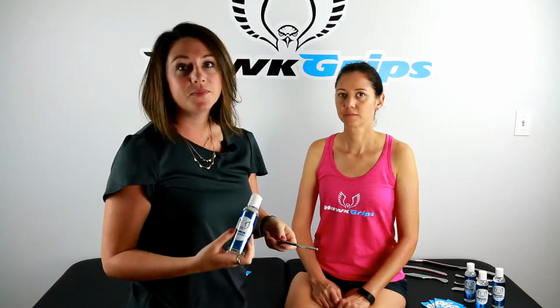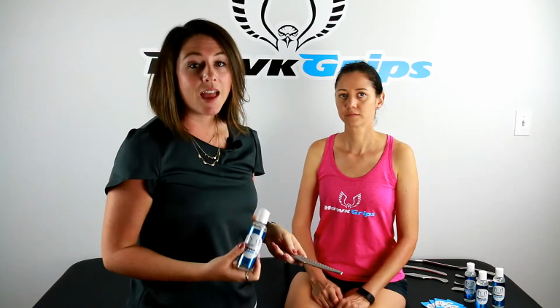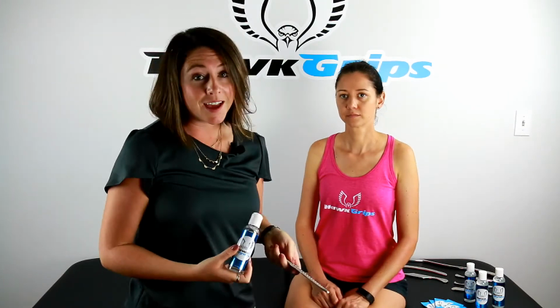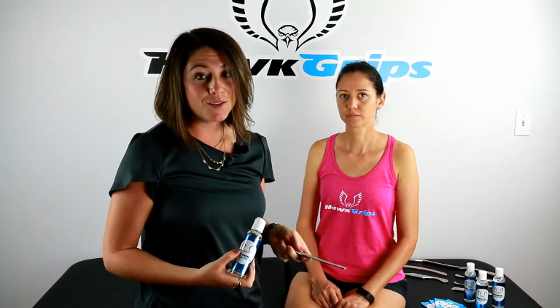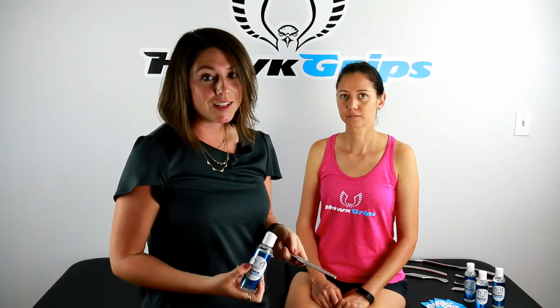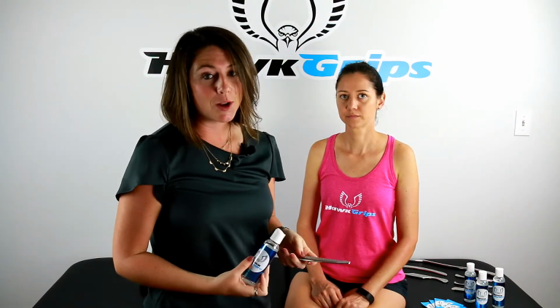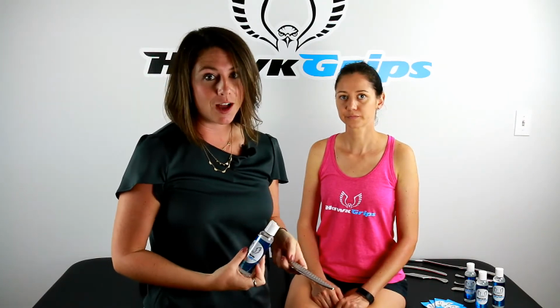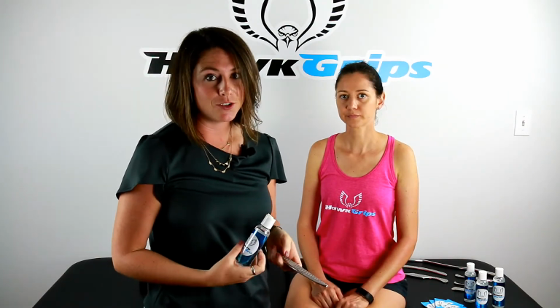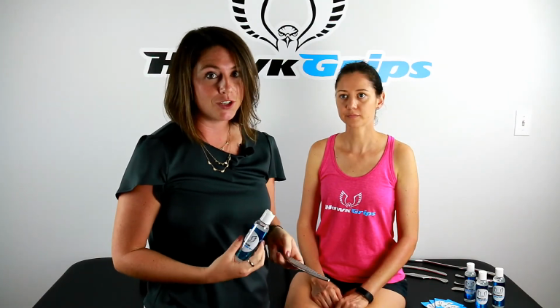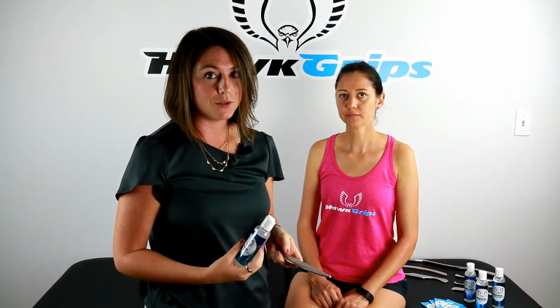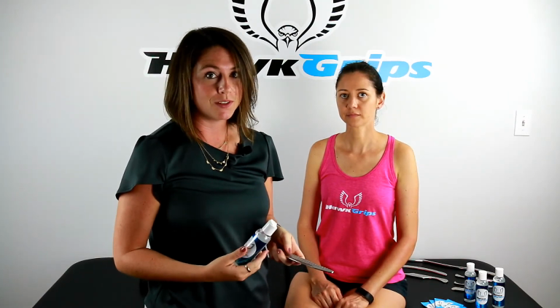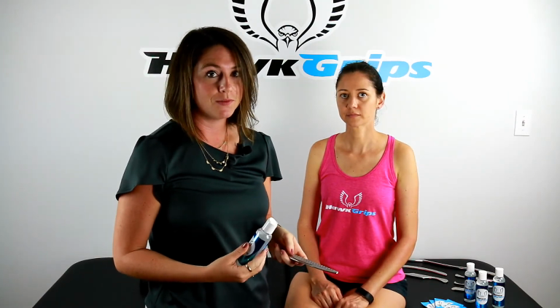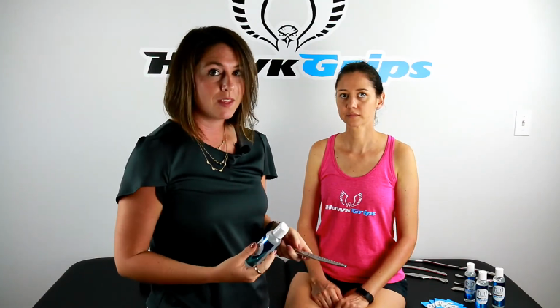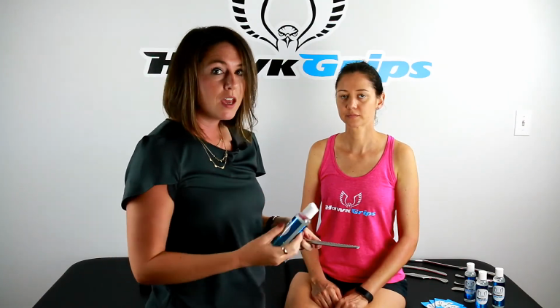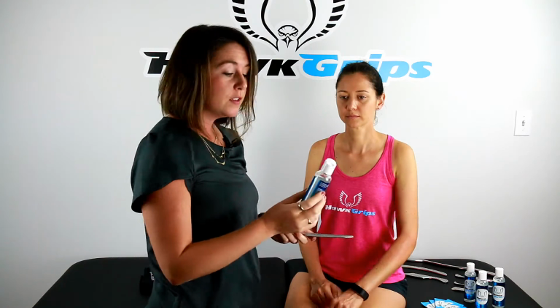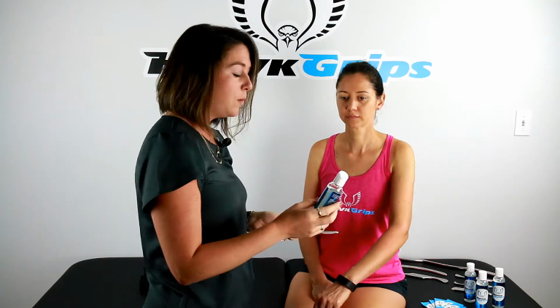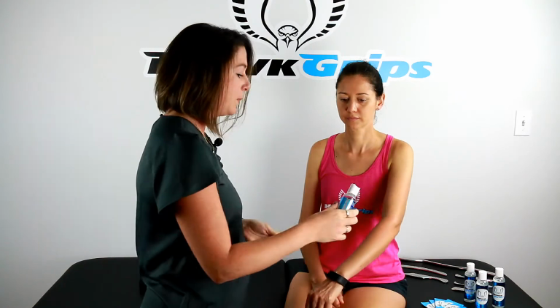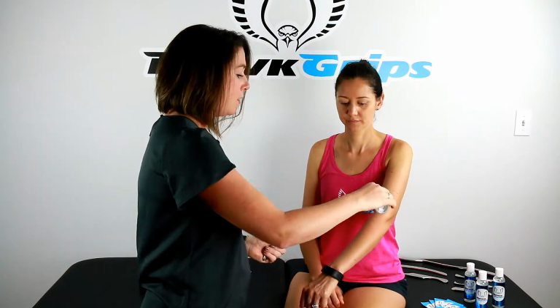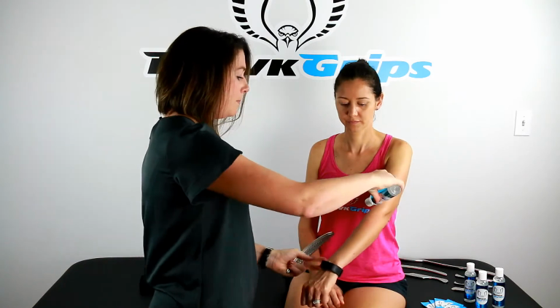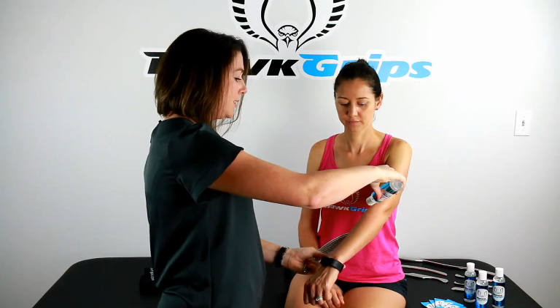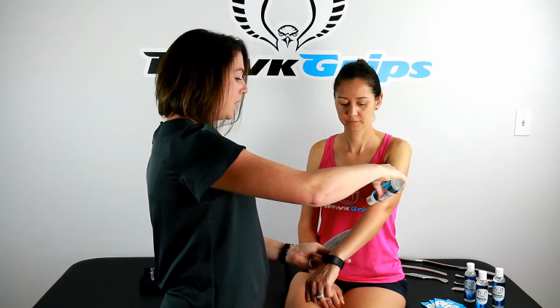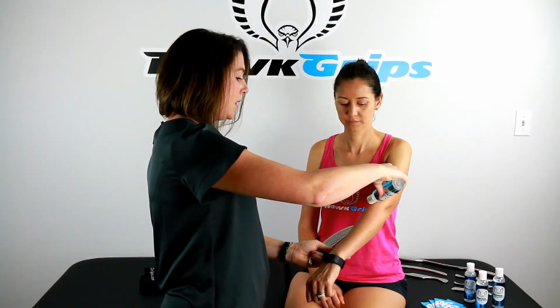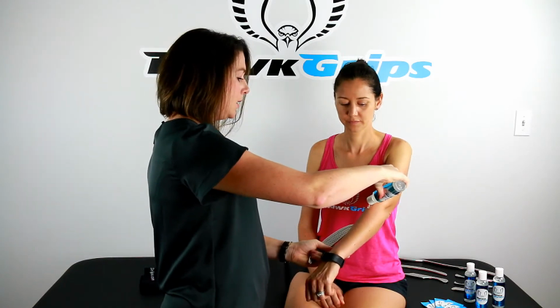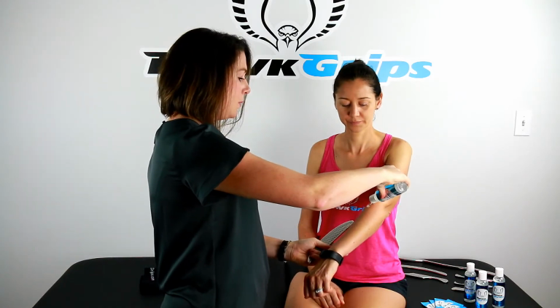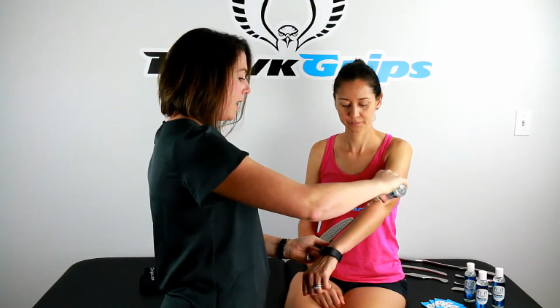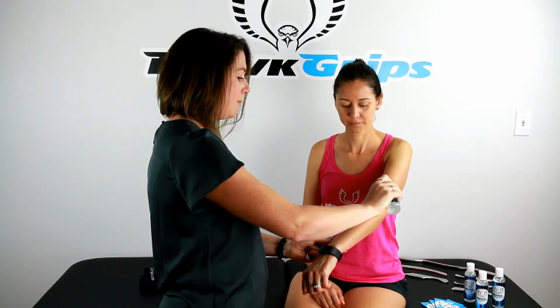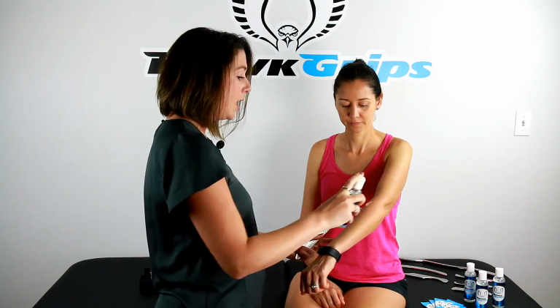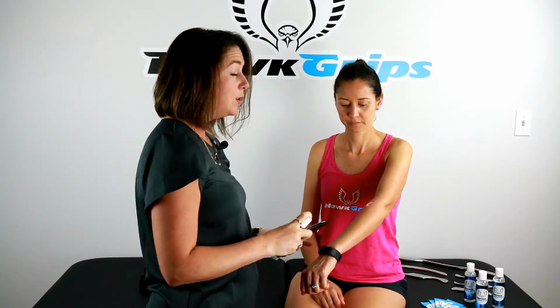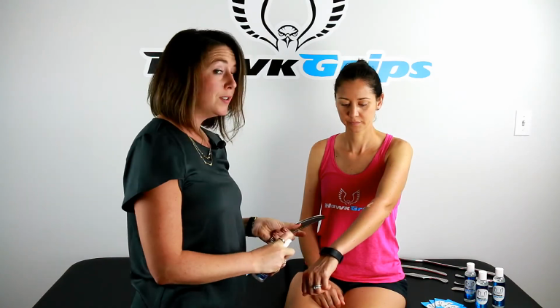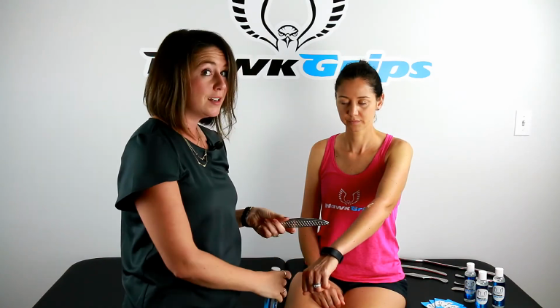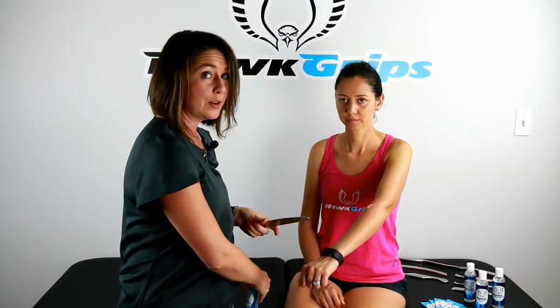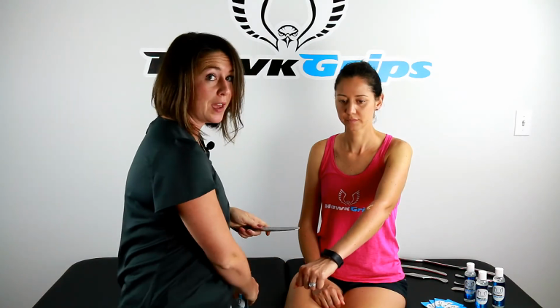And now, let's put Hawk Hydro to use. The squeeze bottle makes it very easy to apply, and you only need a little bit.